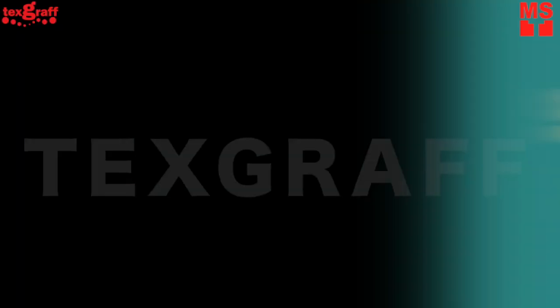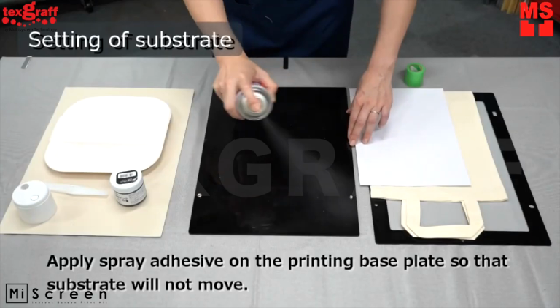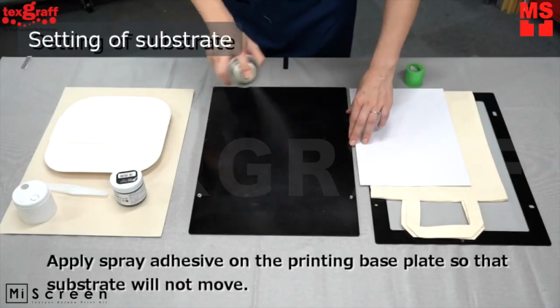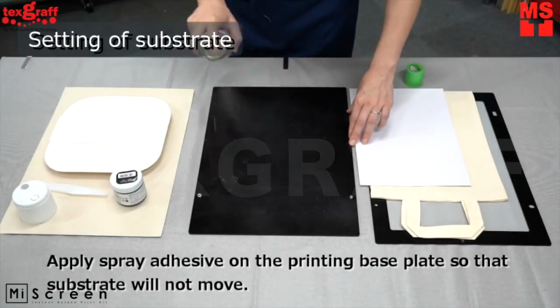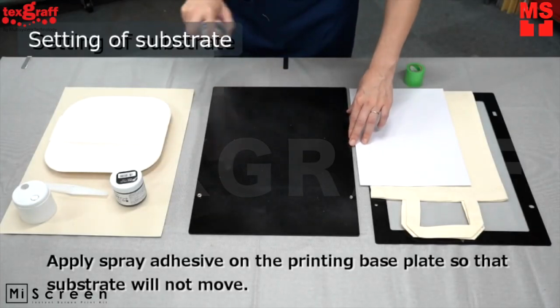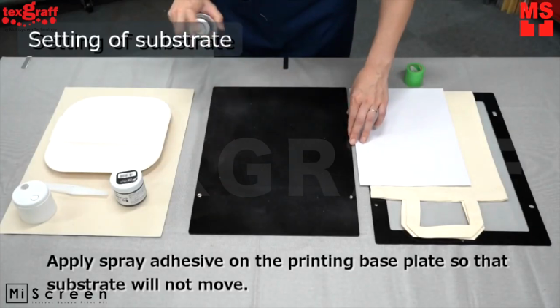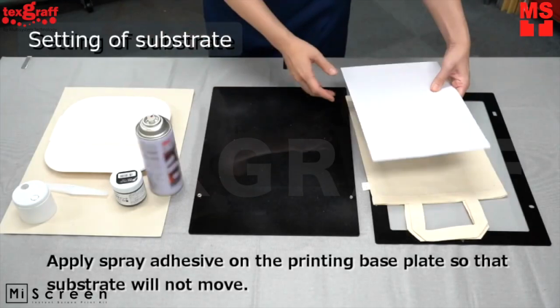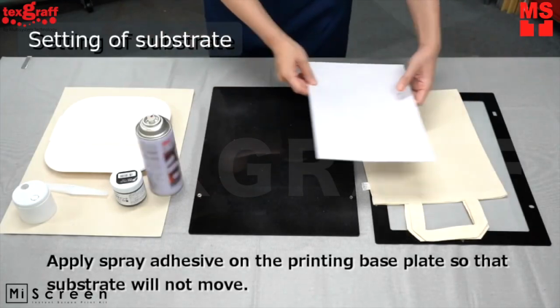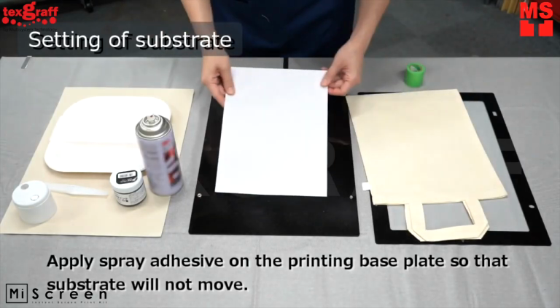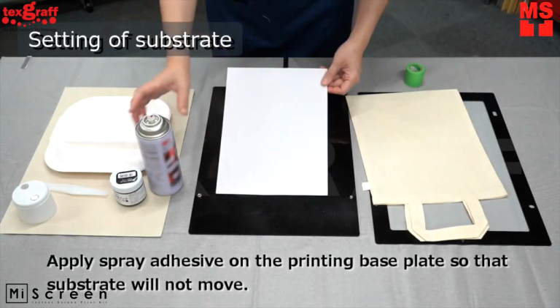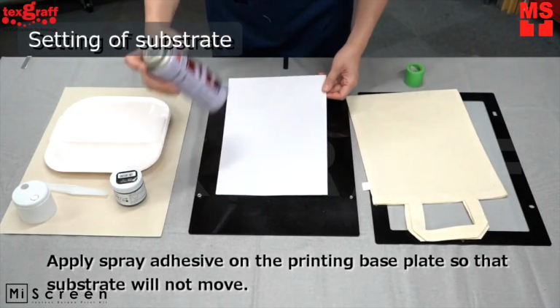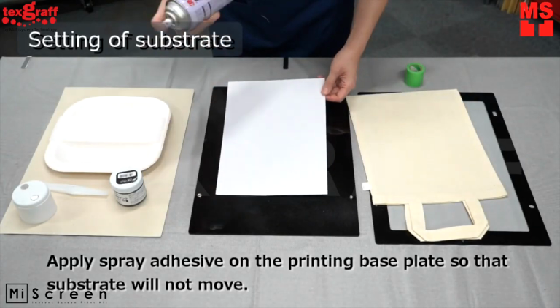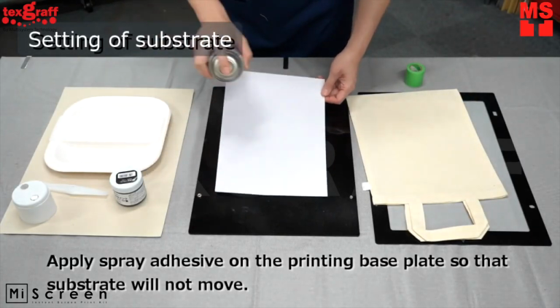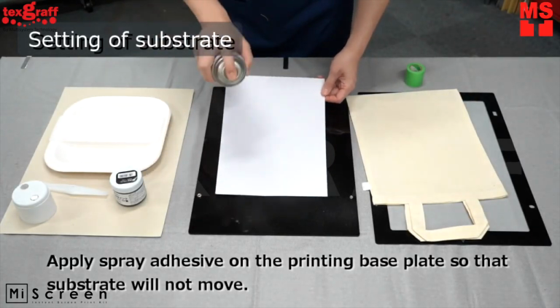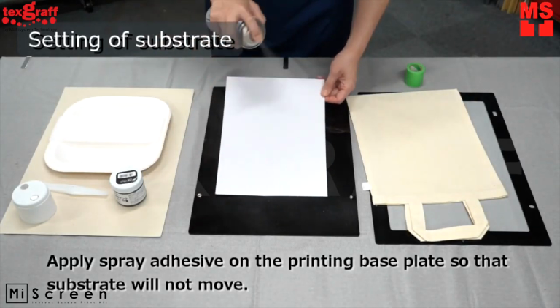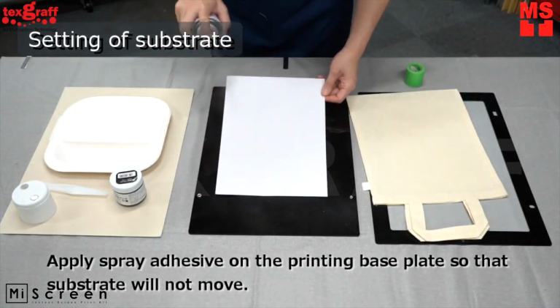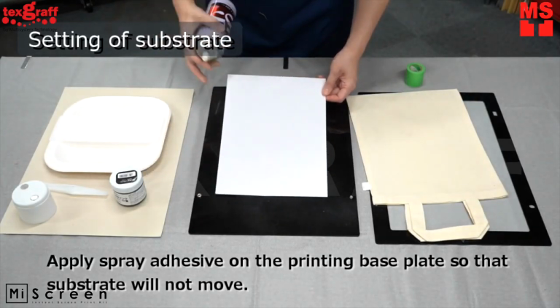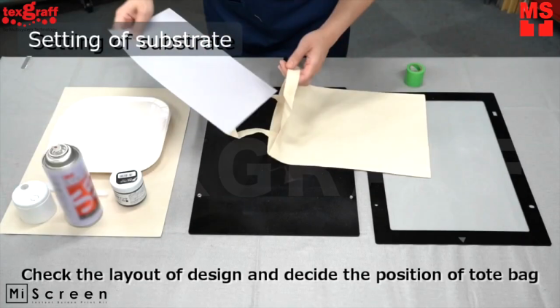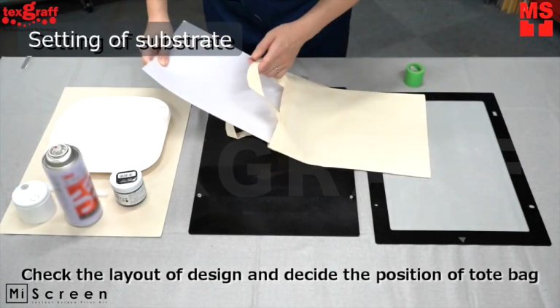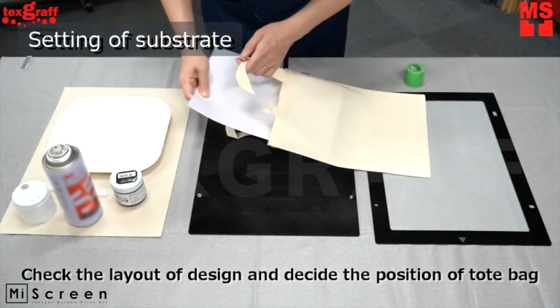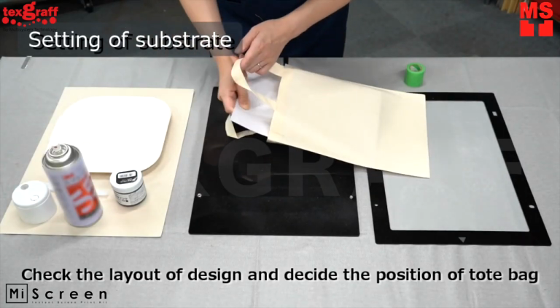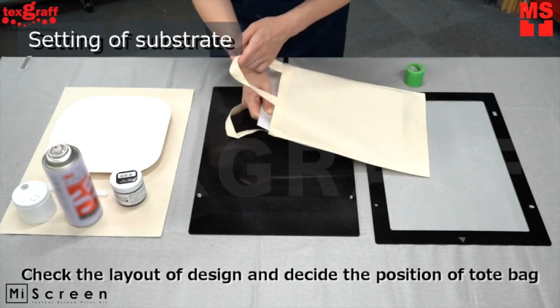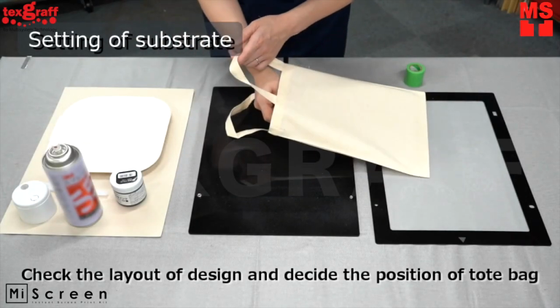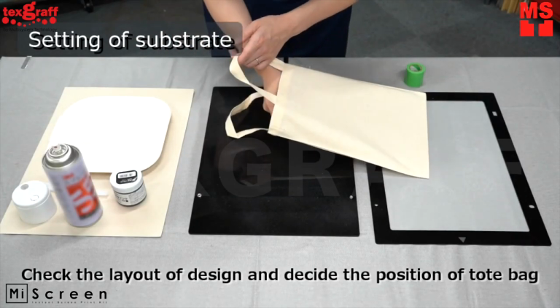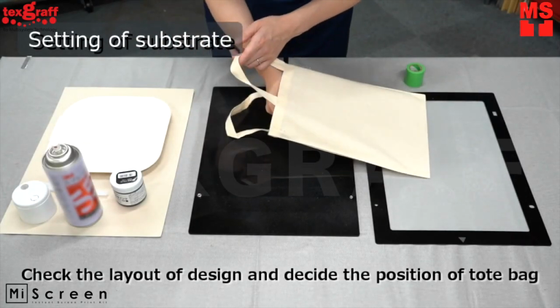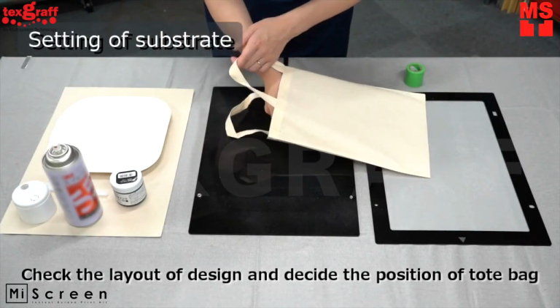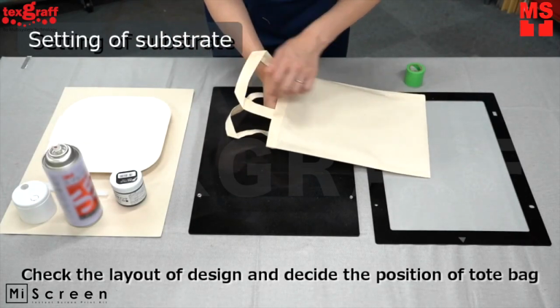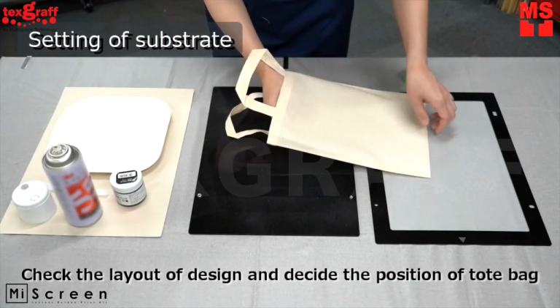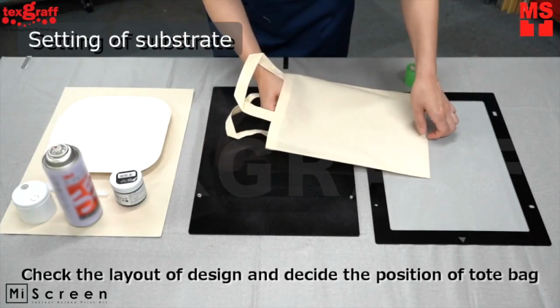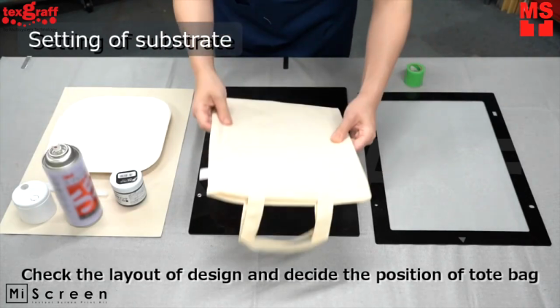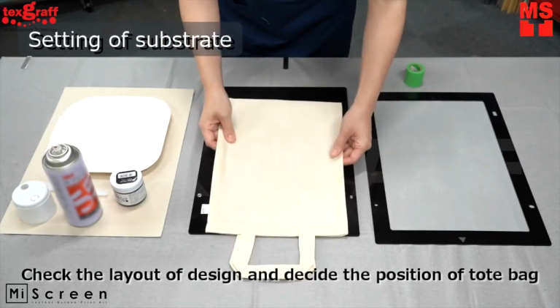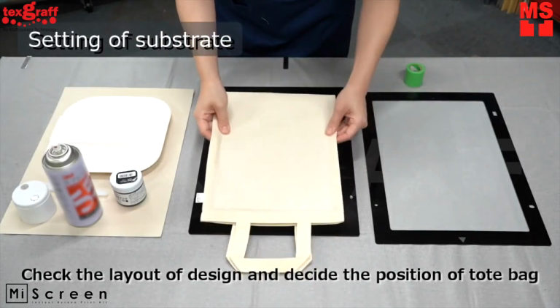Apply spray adhesive on the printing base plate to avoid any movement while screen printing.